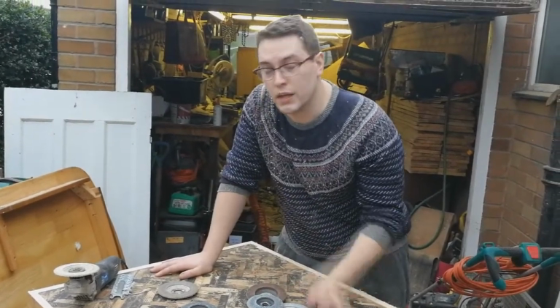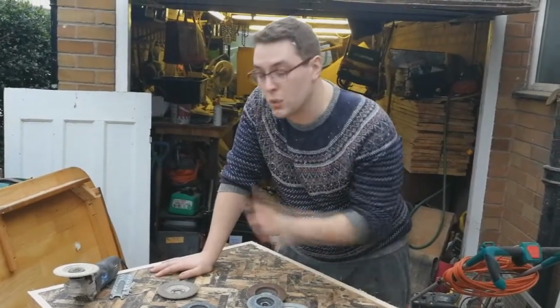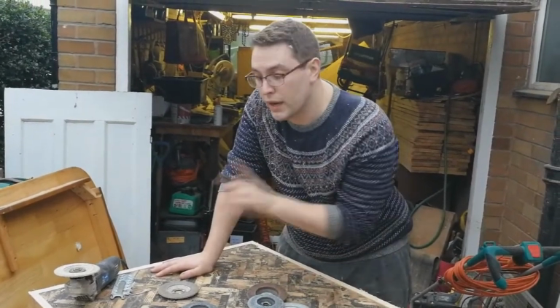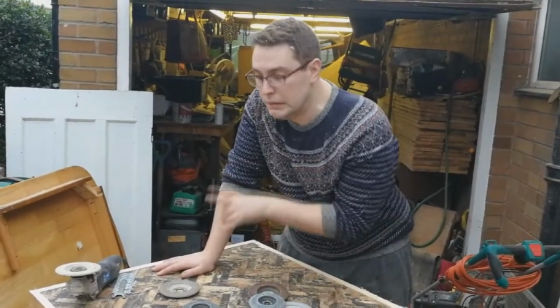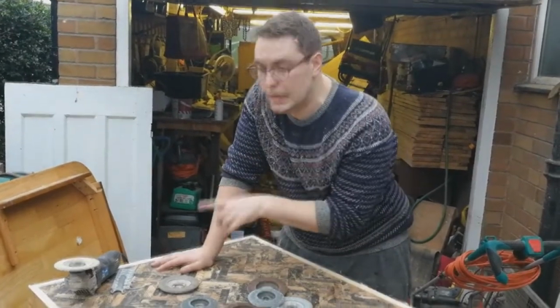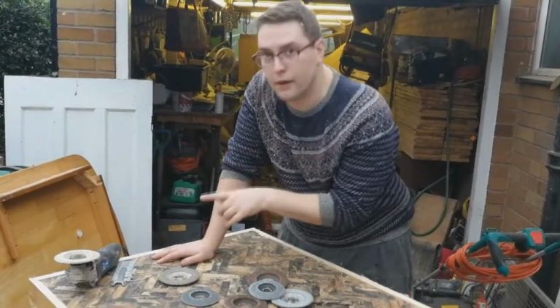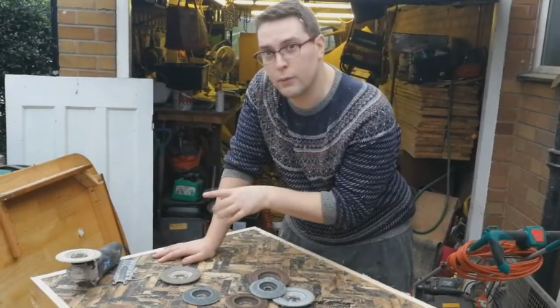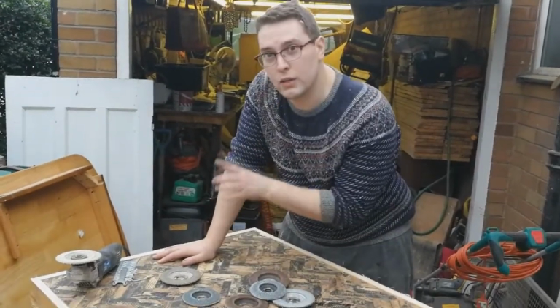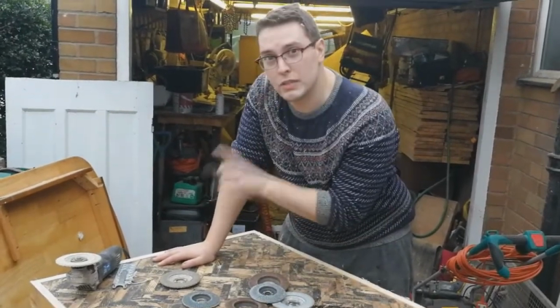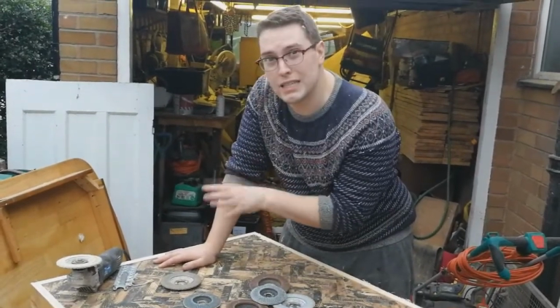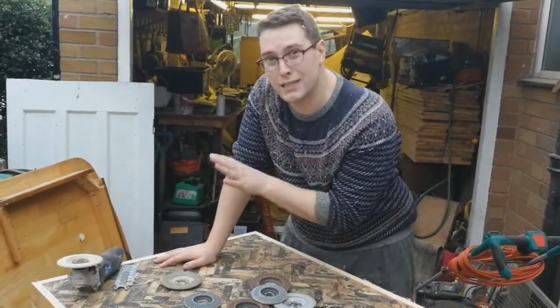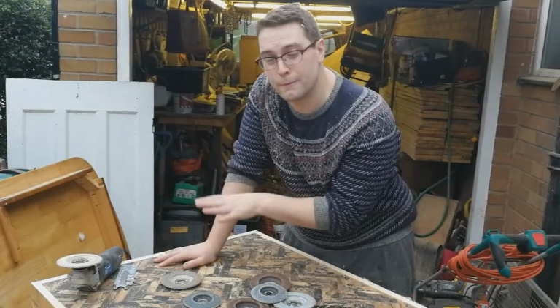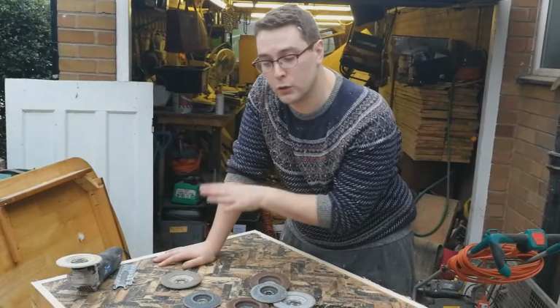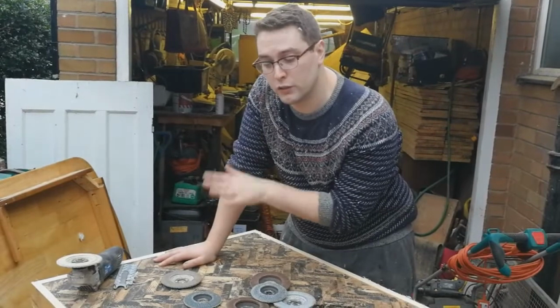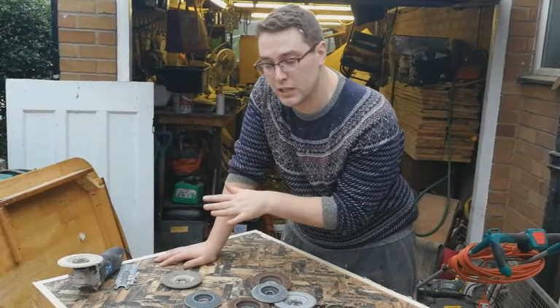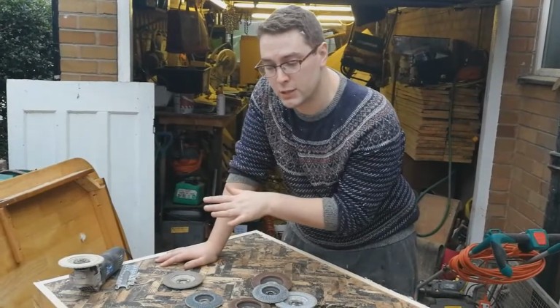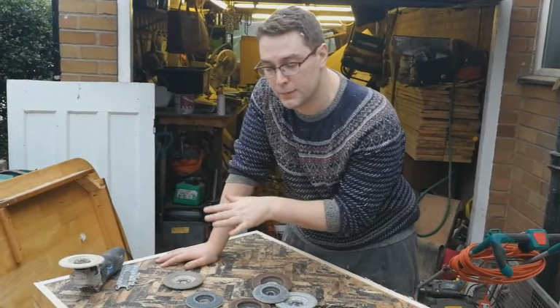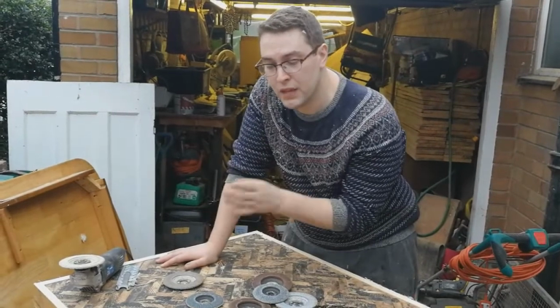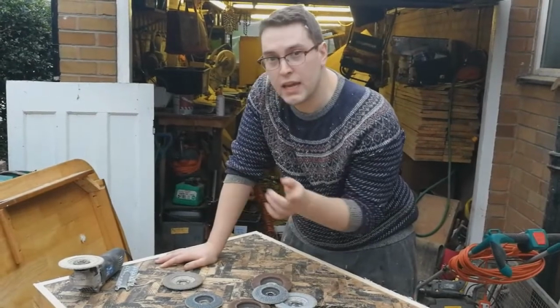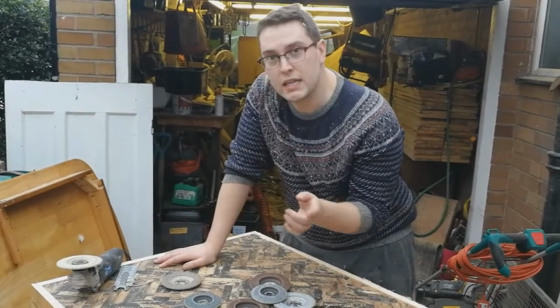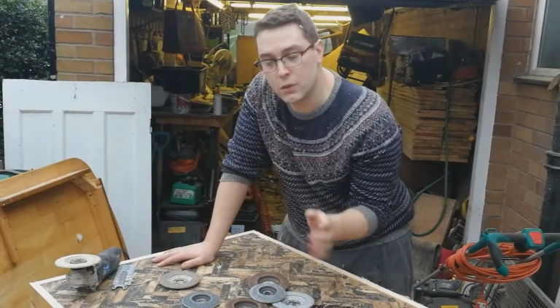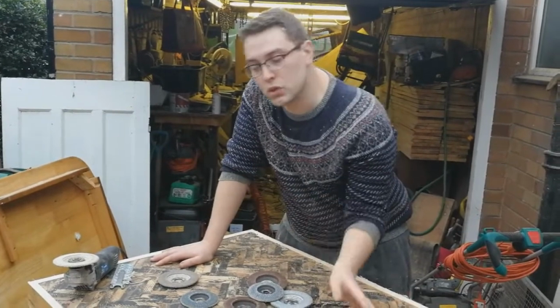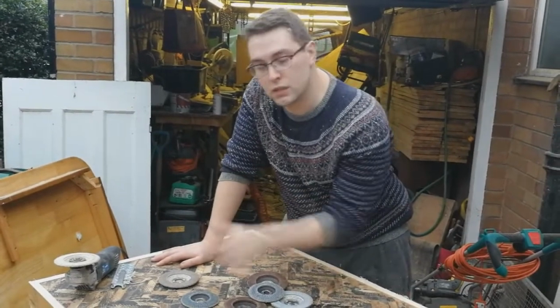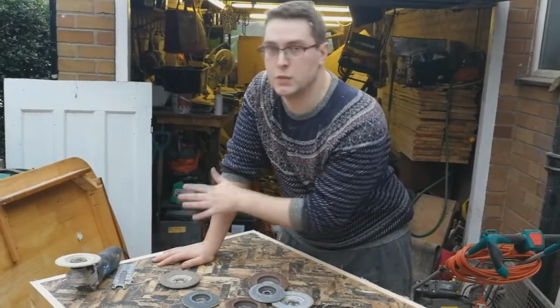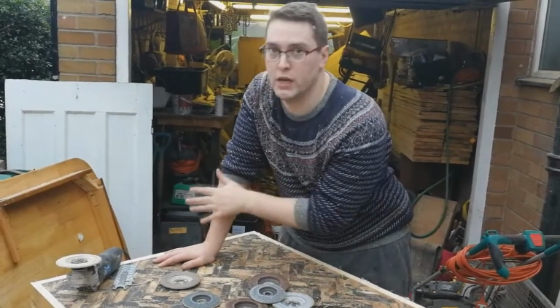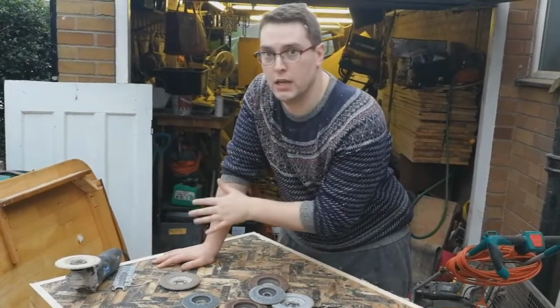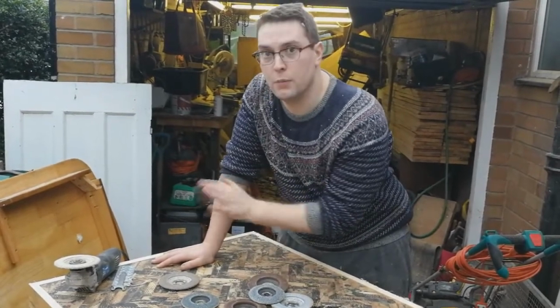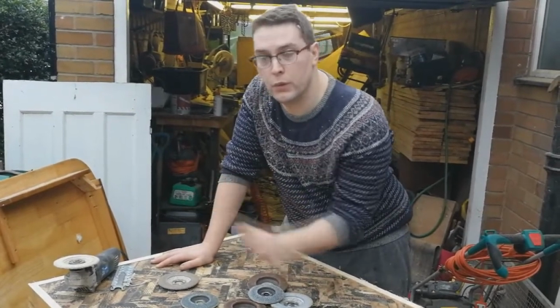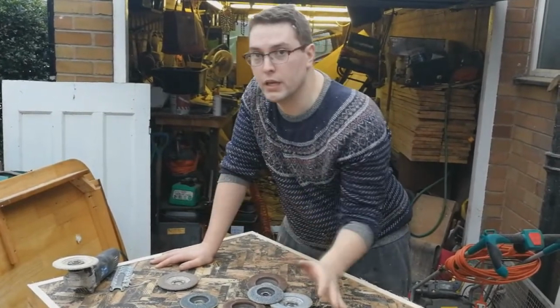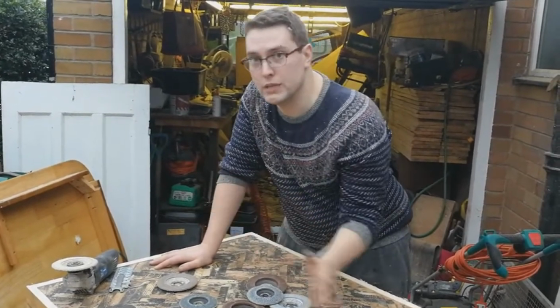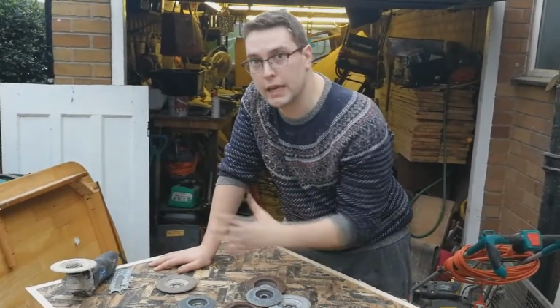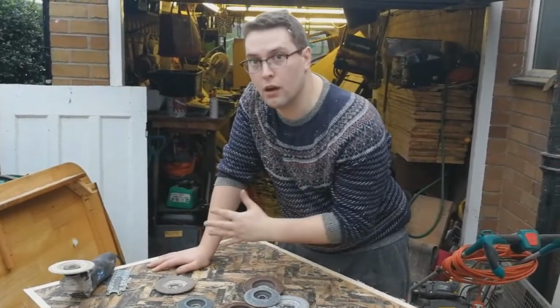The way you tell when your disc is full of bitumen is it will start to spread it more than it will take it off. Once I've cleared off most of the bitumen, I'll come back with a brand new shiny disc and sand the whole thing off so it's nice and smooth.